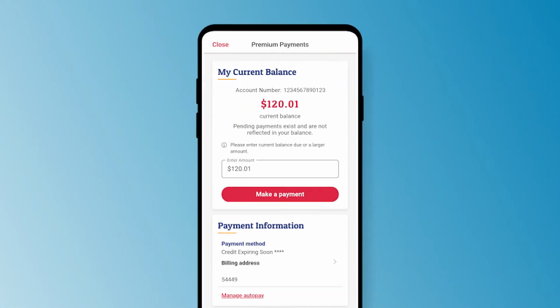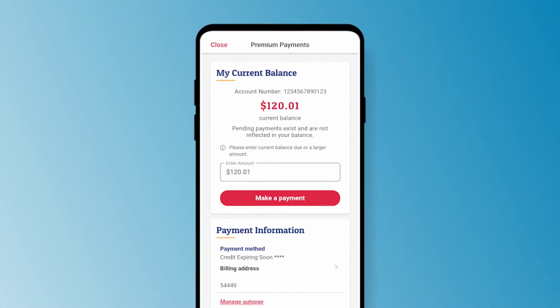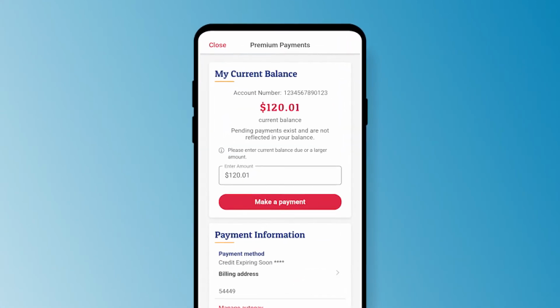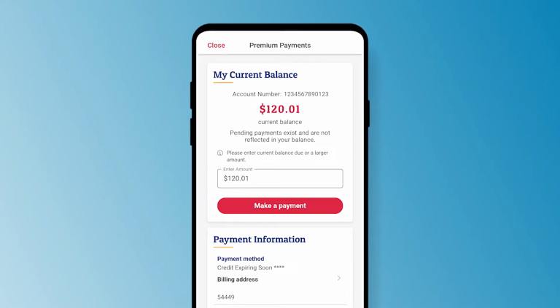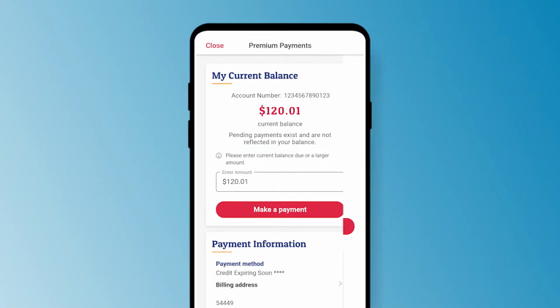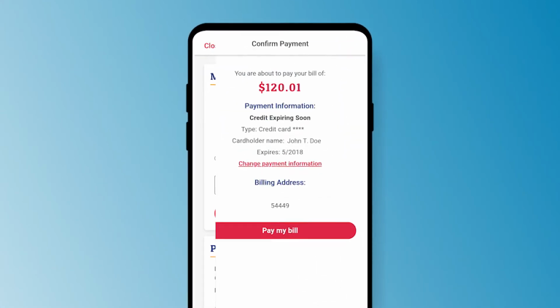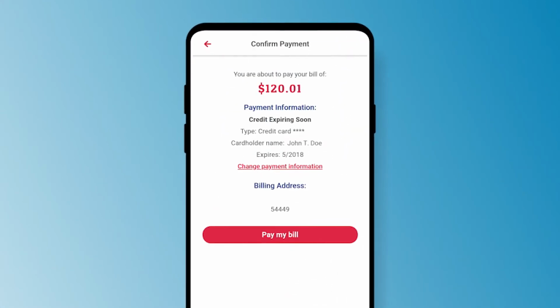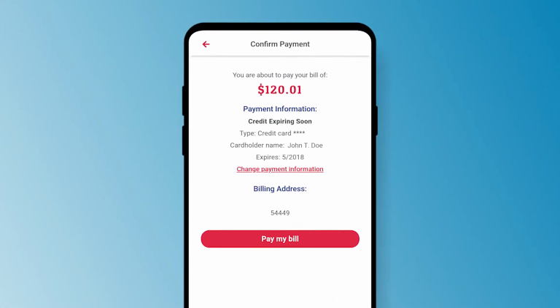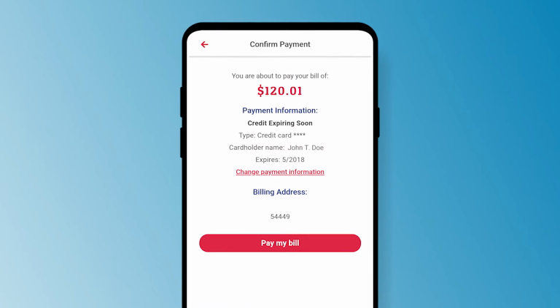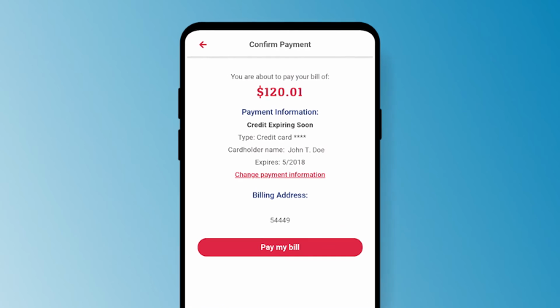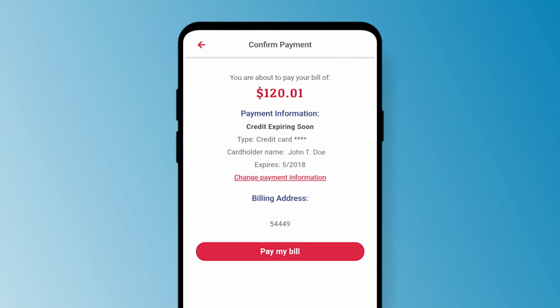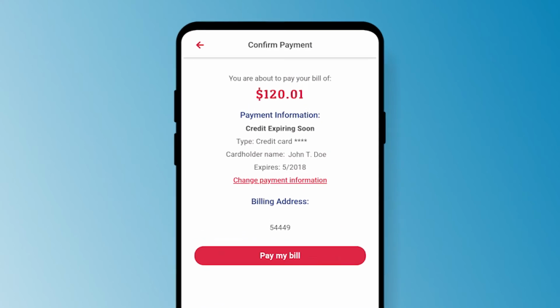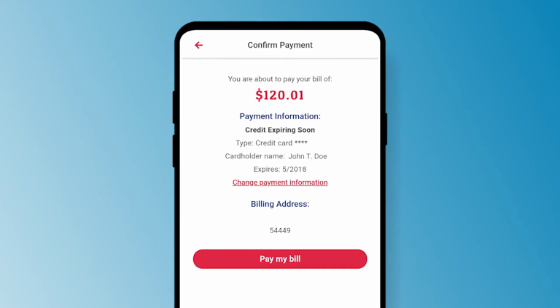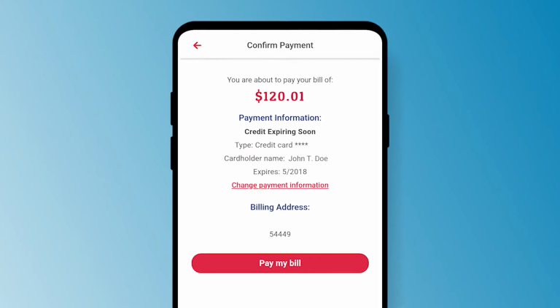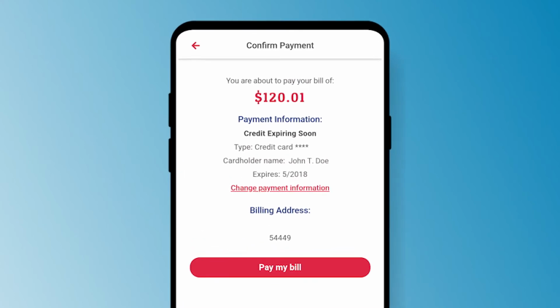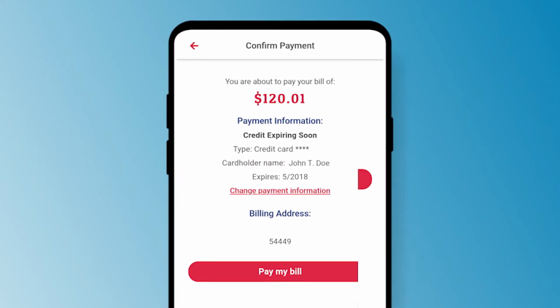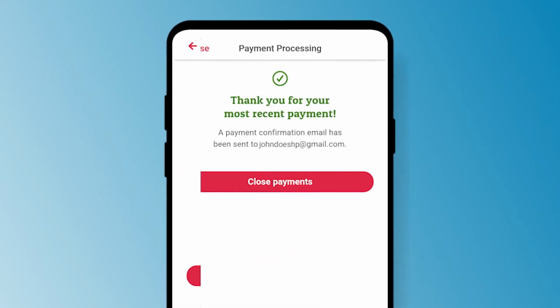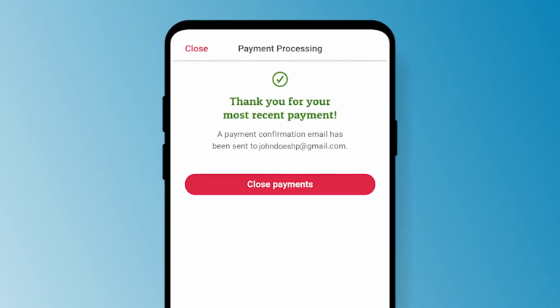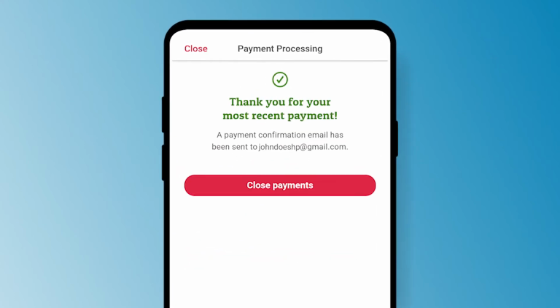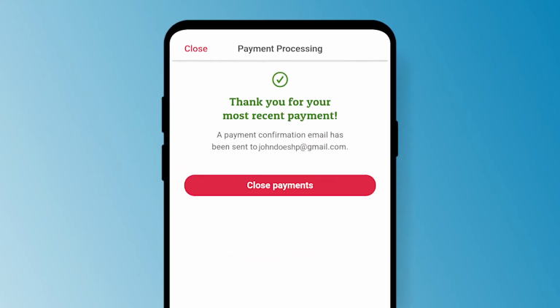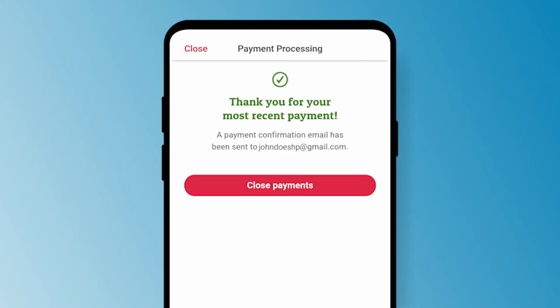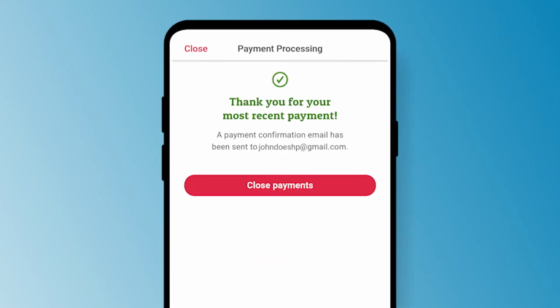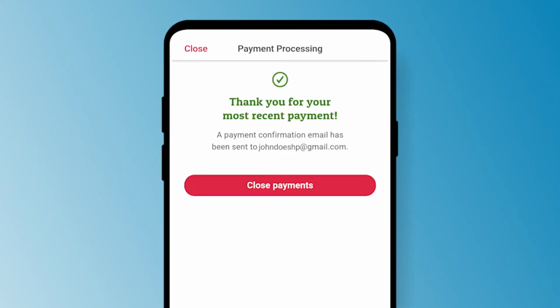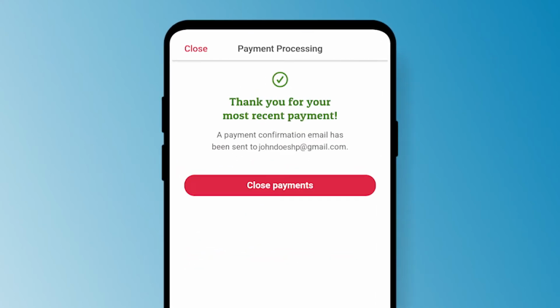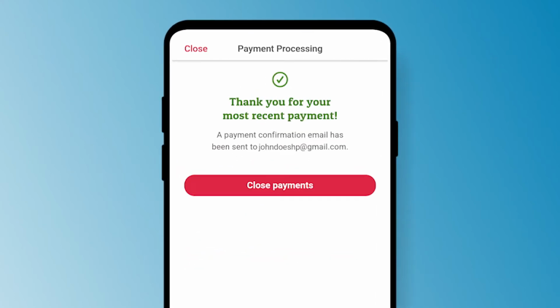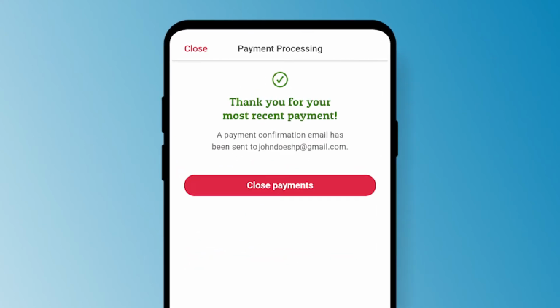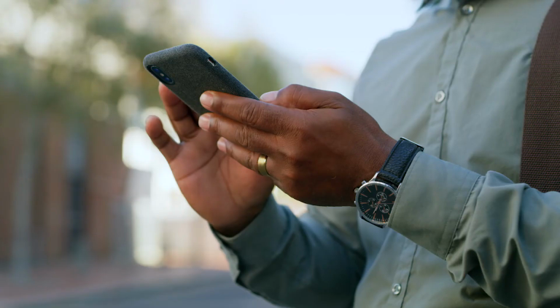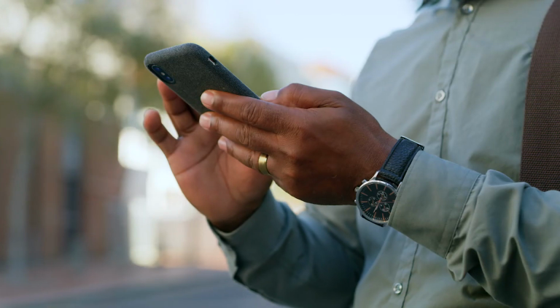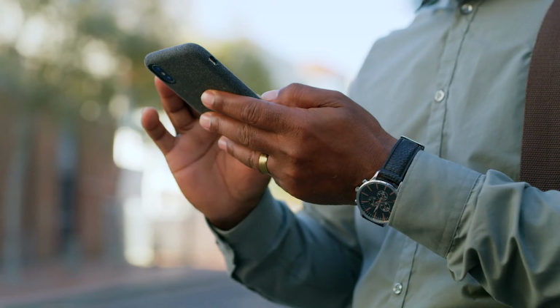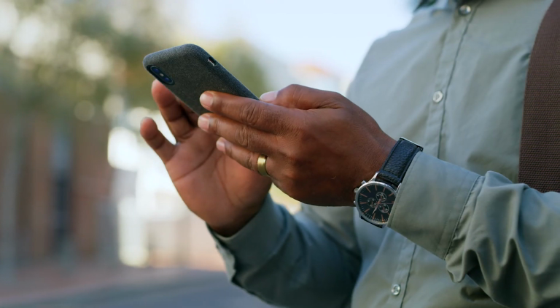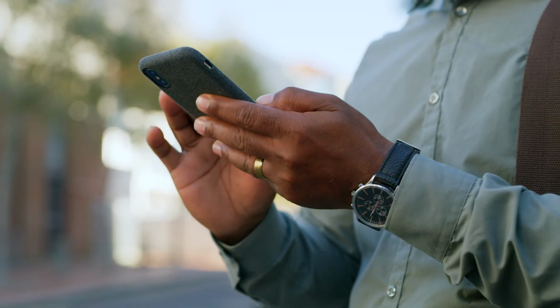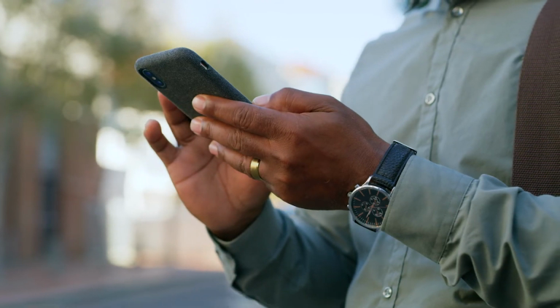Medicare individual and family plan members can check their current account balance, set up recurring payments, and more.